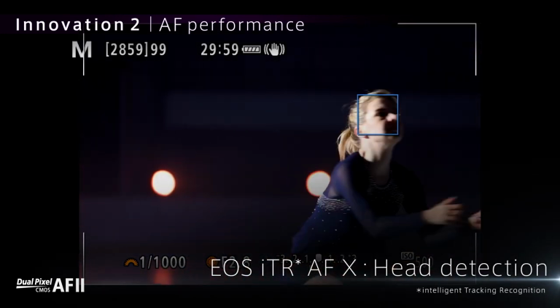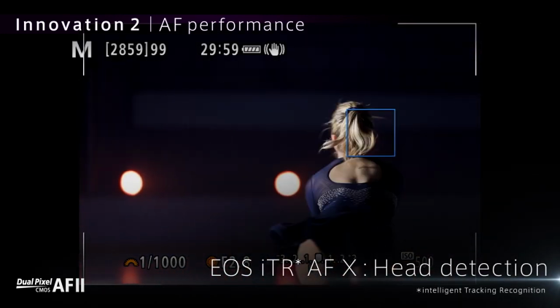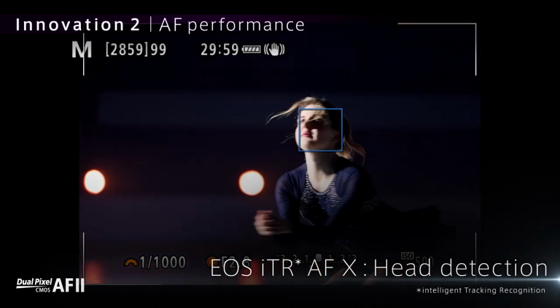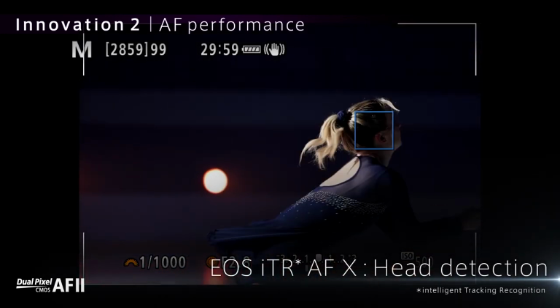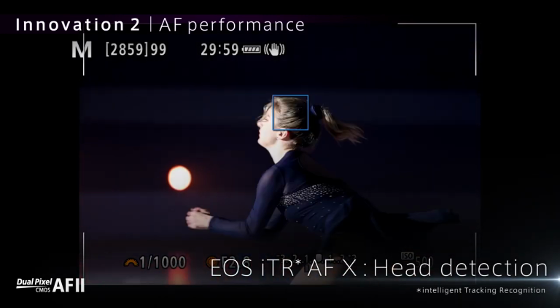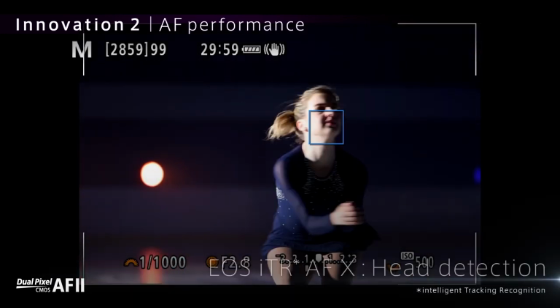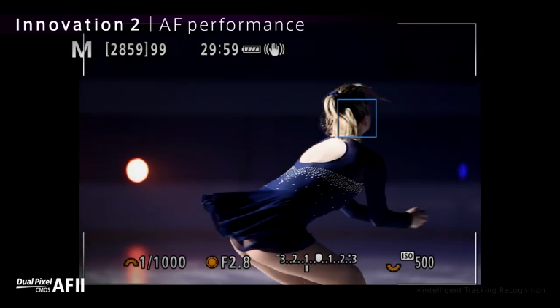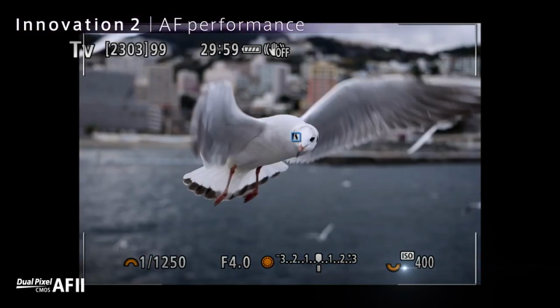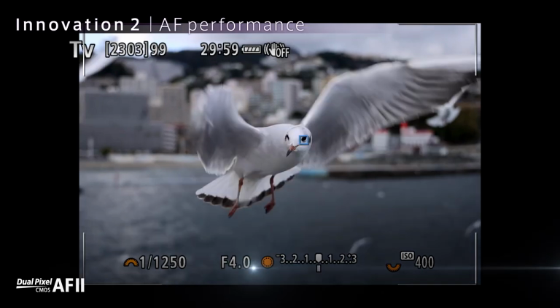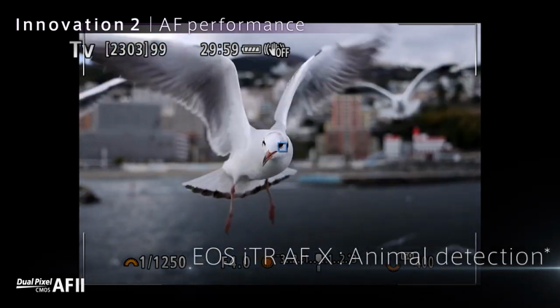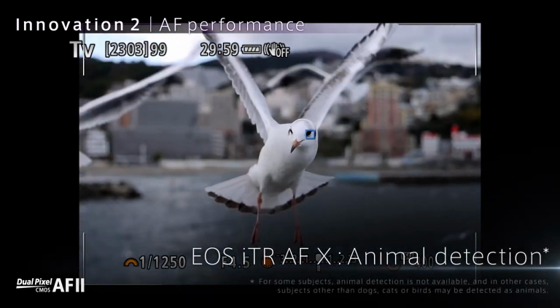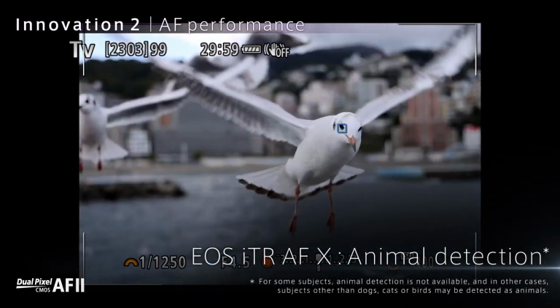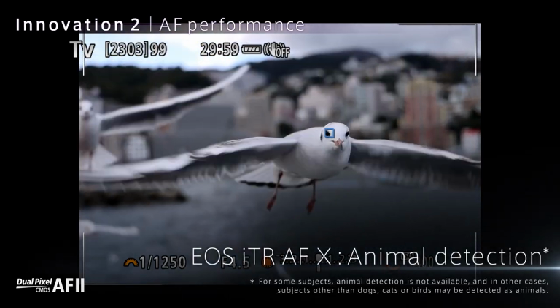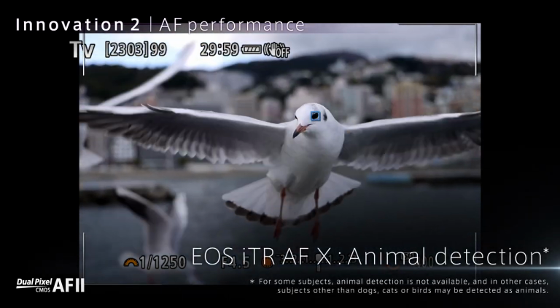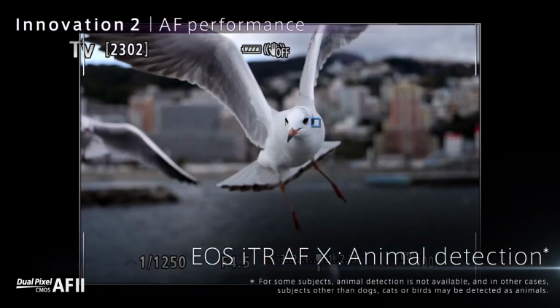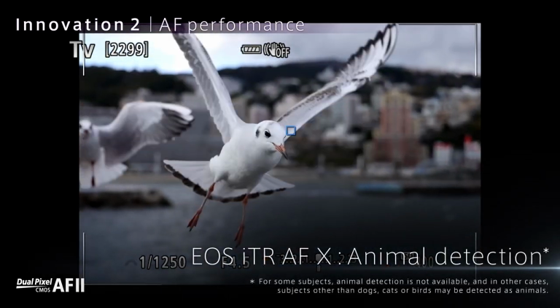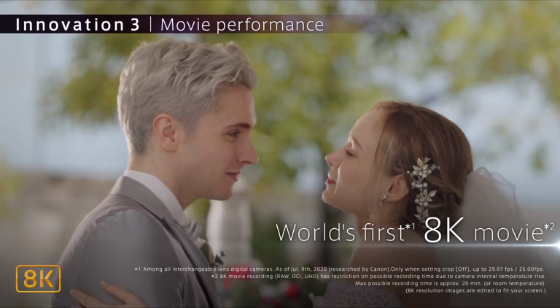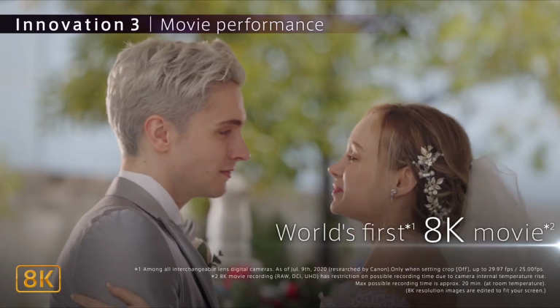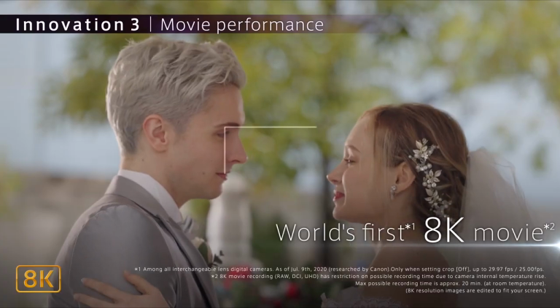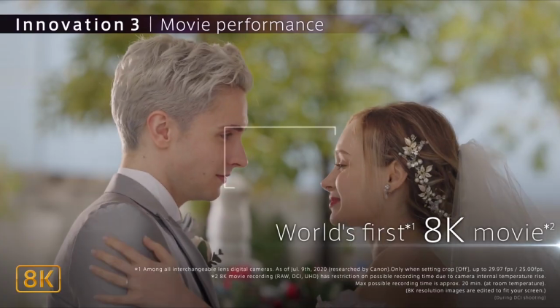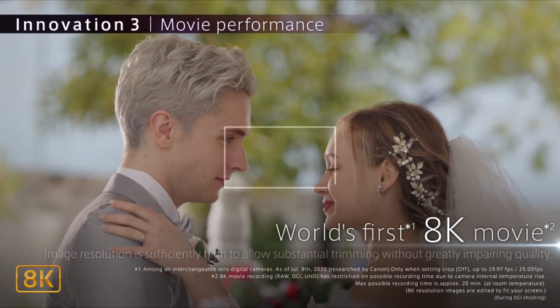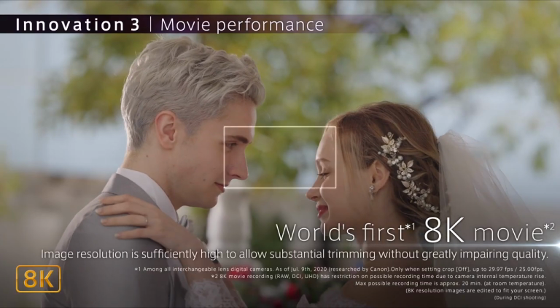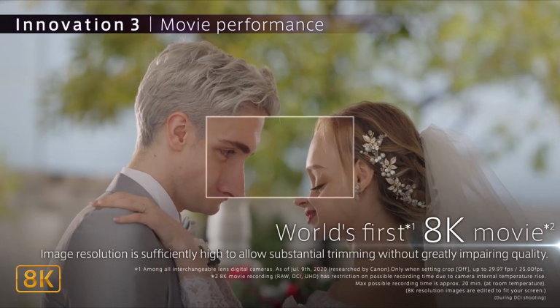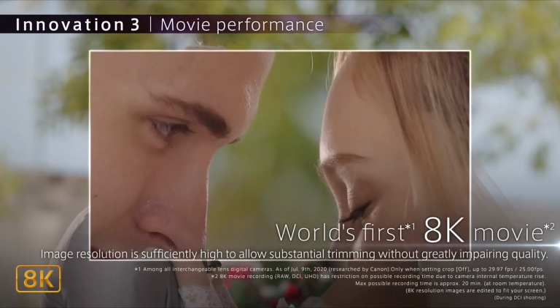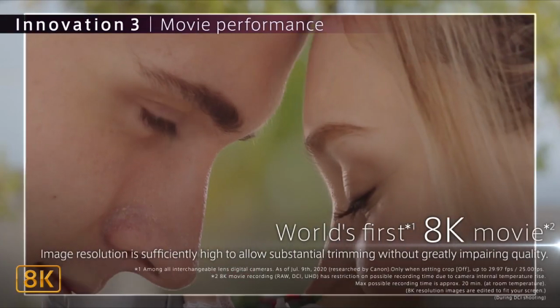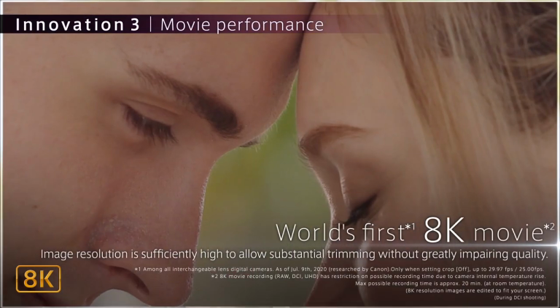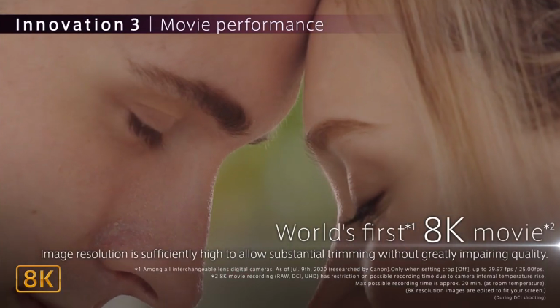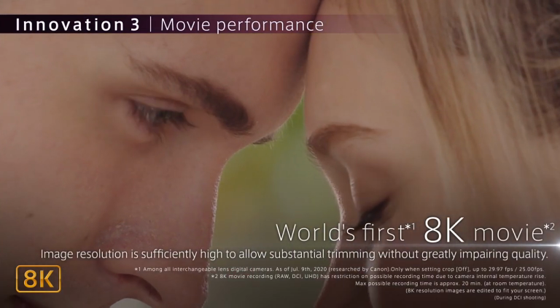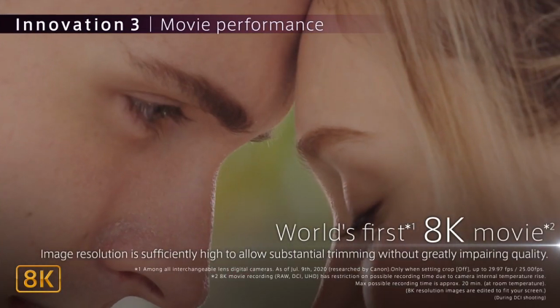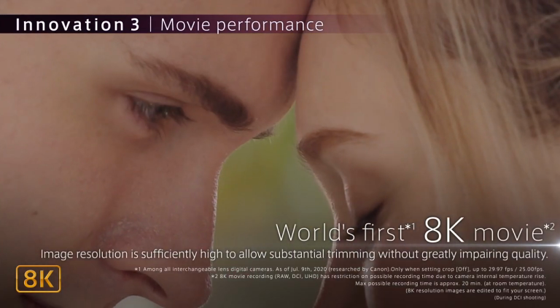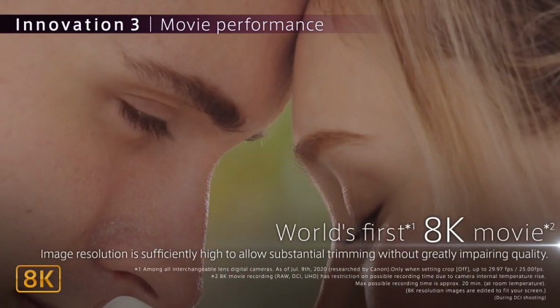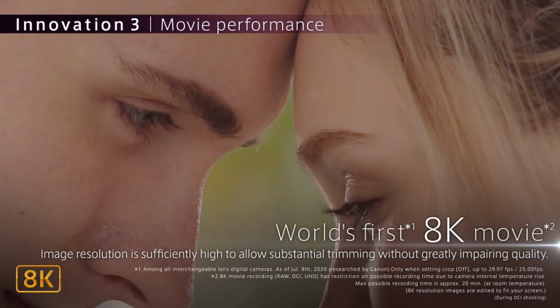So users can take advantage of the sports-friendly shooting and, of course, the 8K video recording.